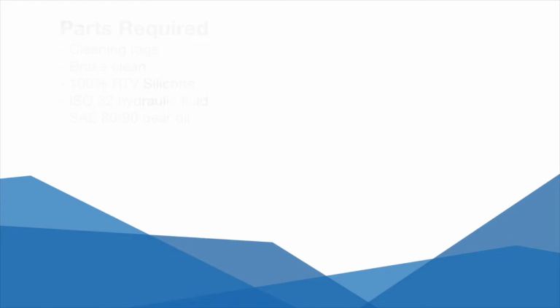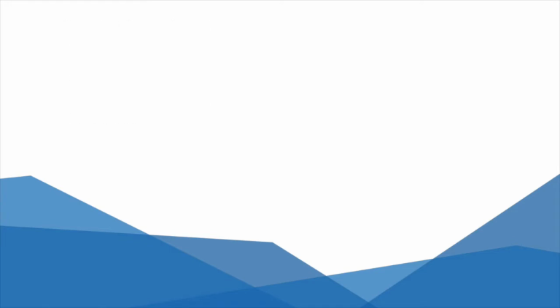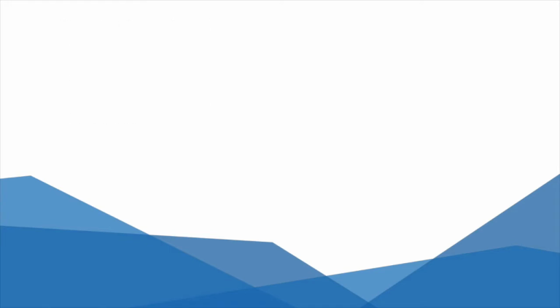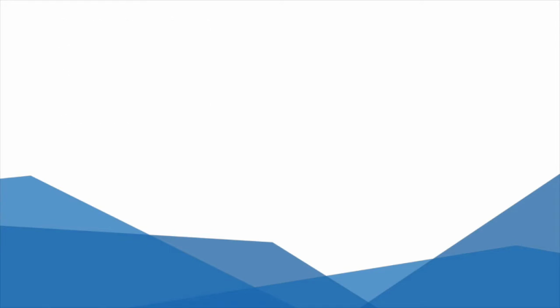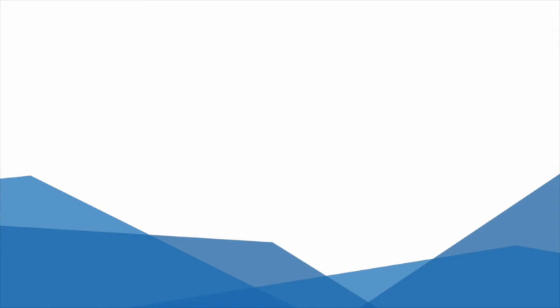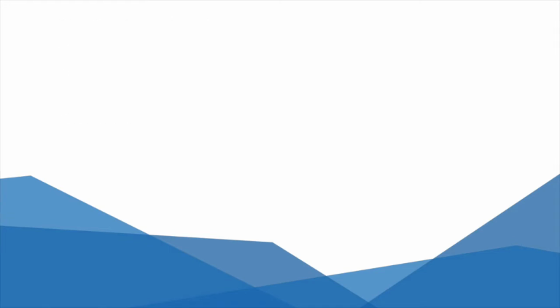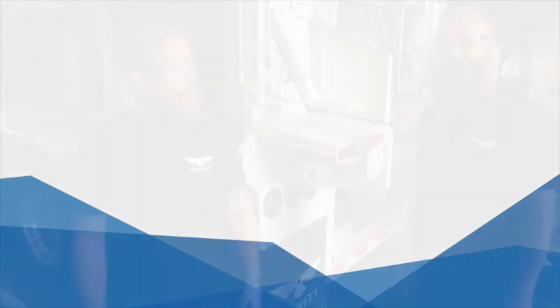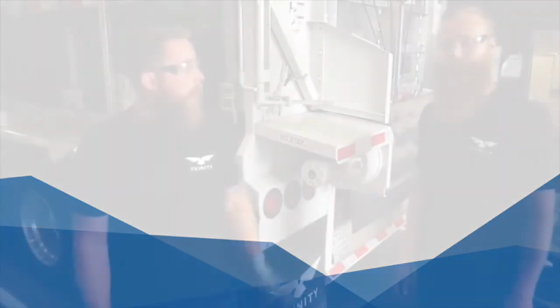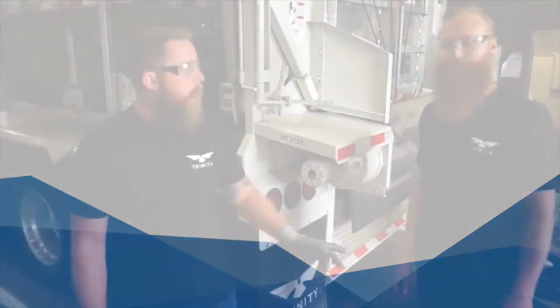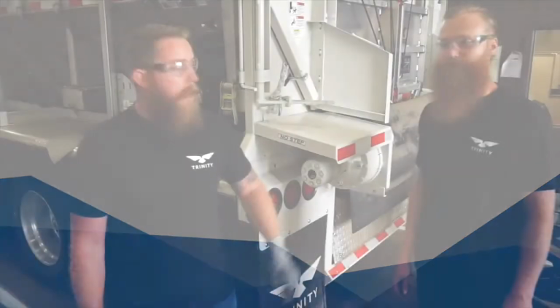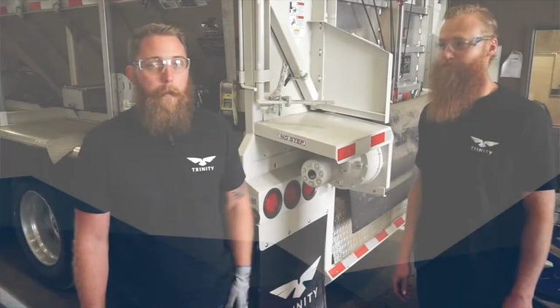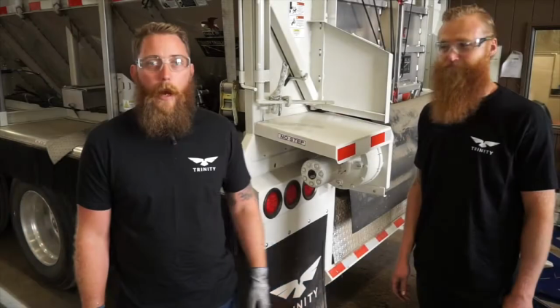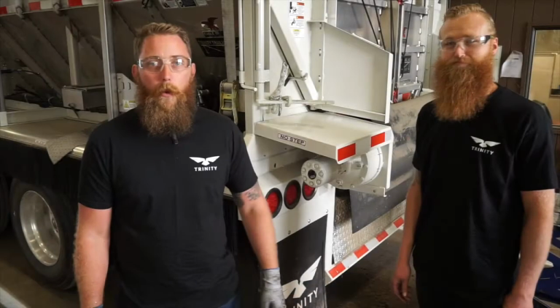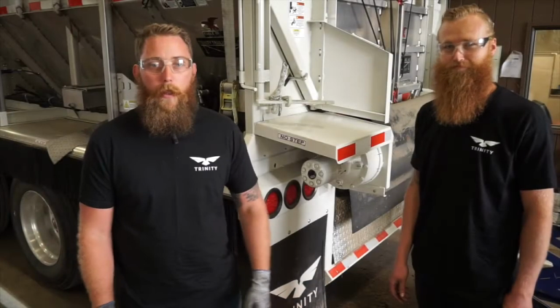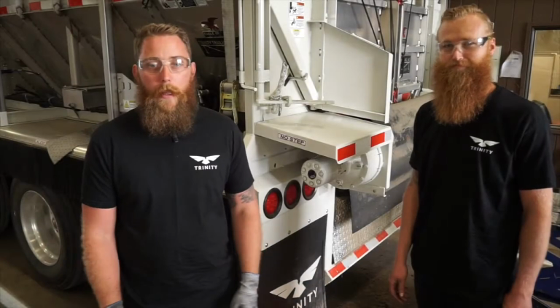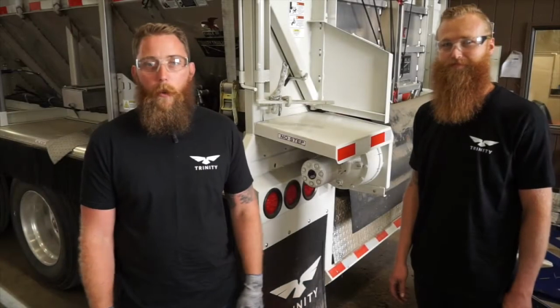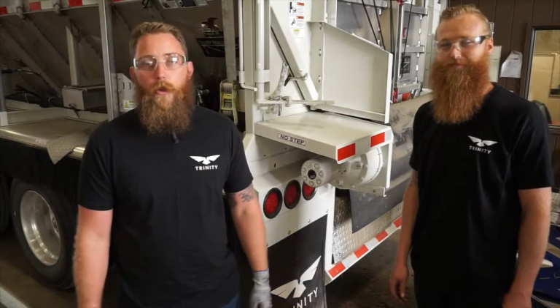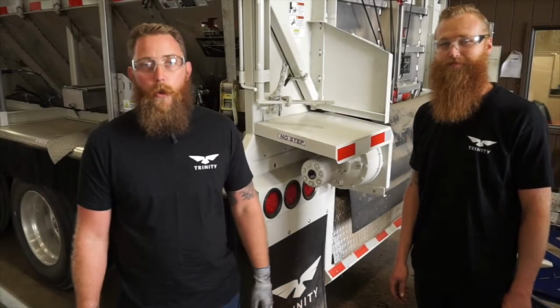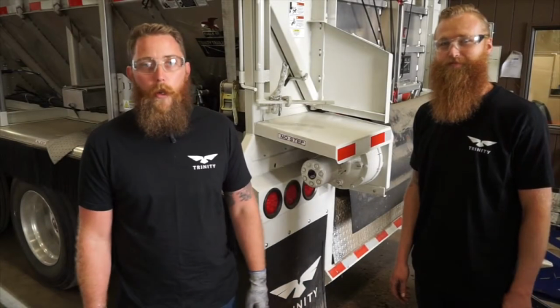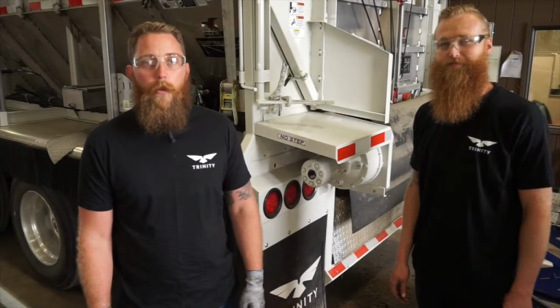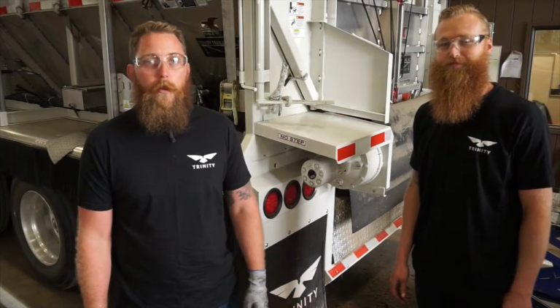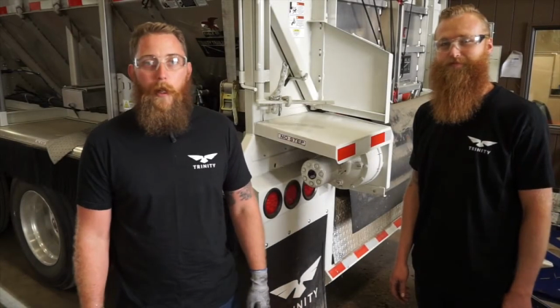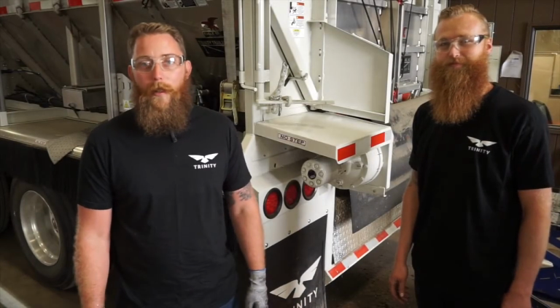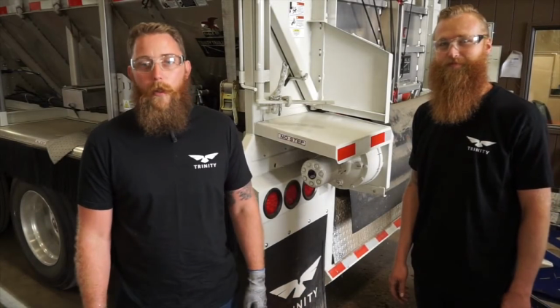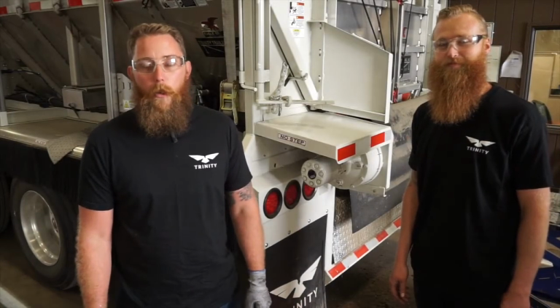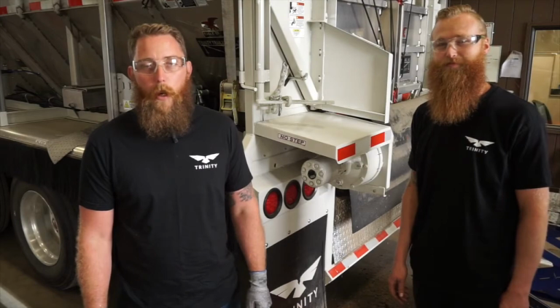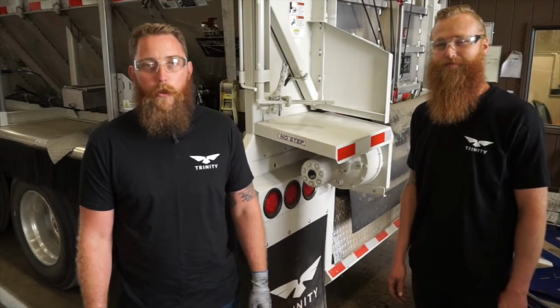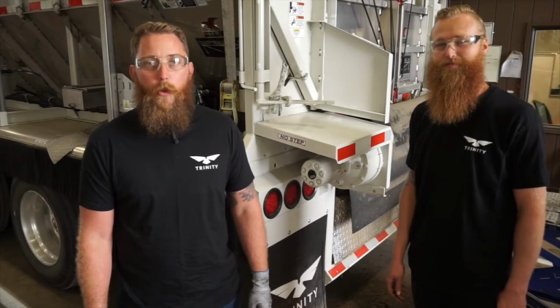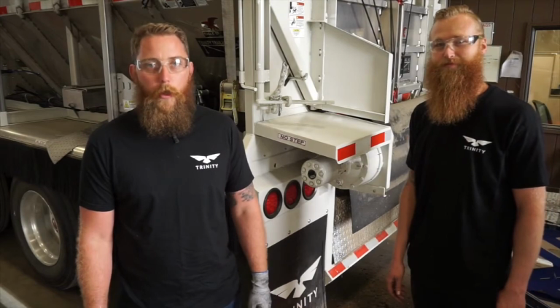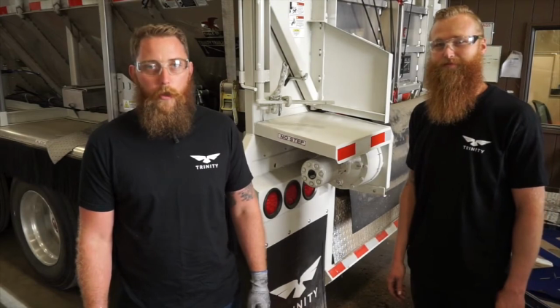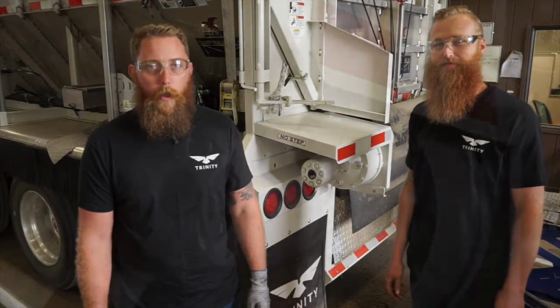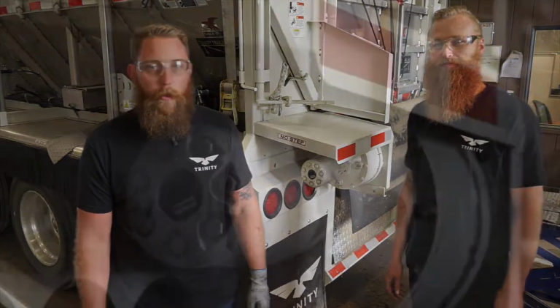My name is Jared Spurrier and this is Zach Power and today we're going to show you how to service the planetary gearbox on your Trinity trailer.